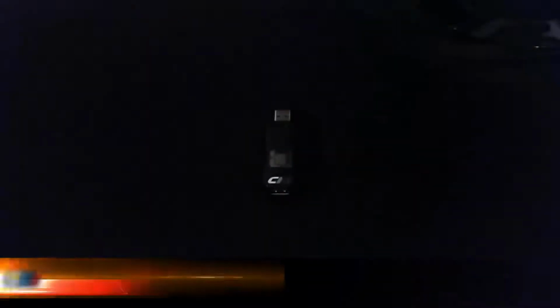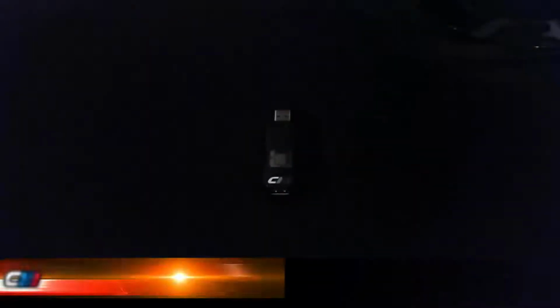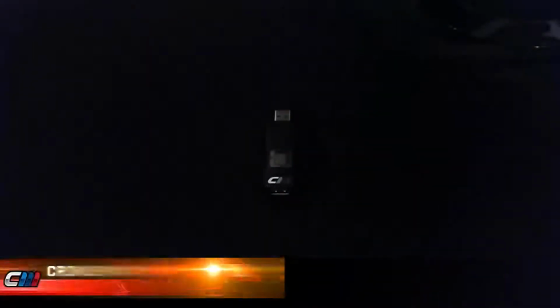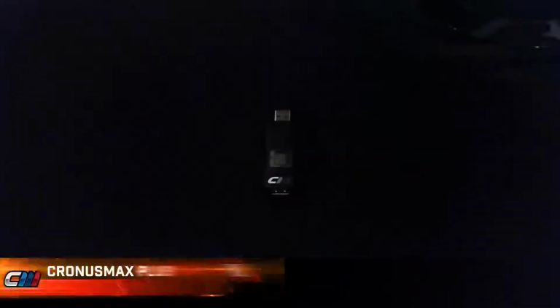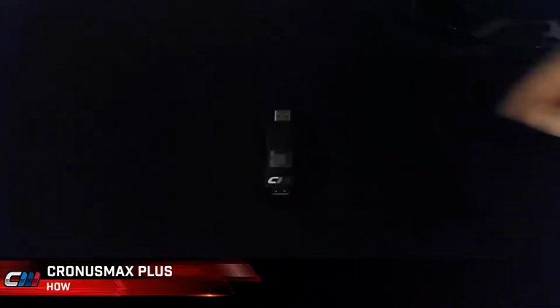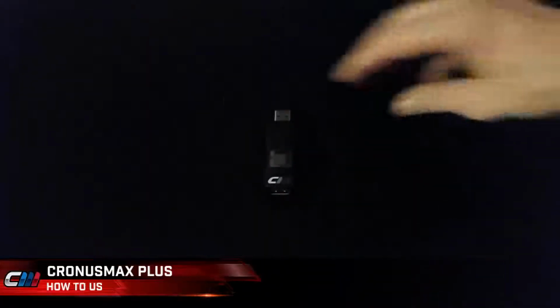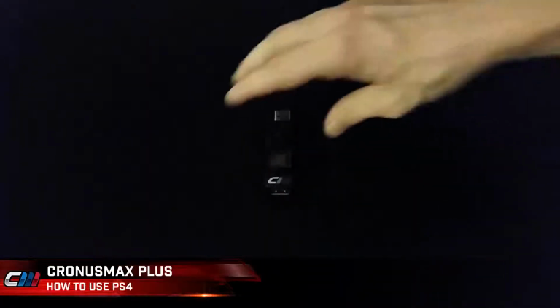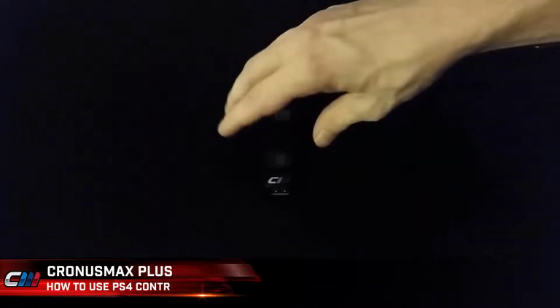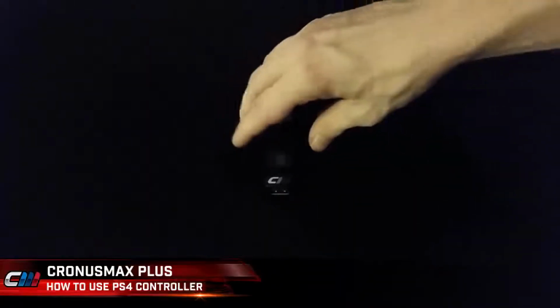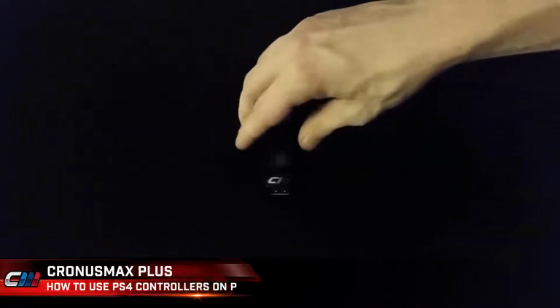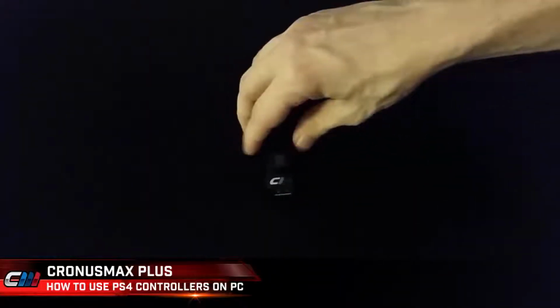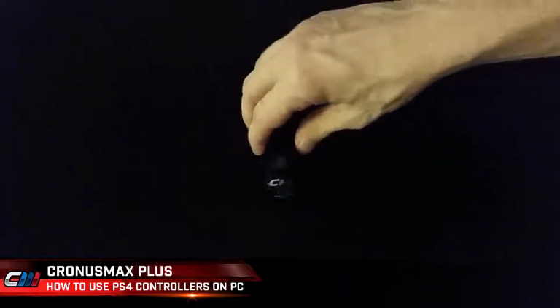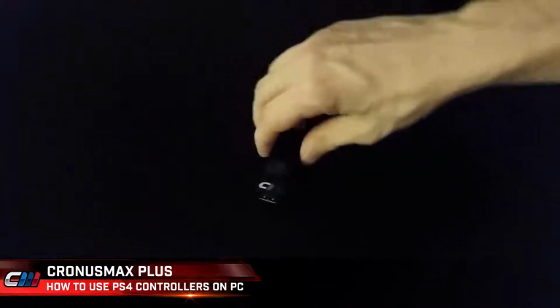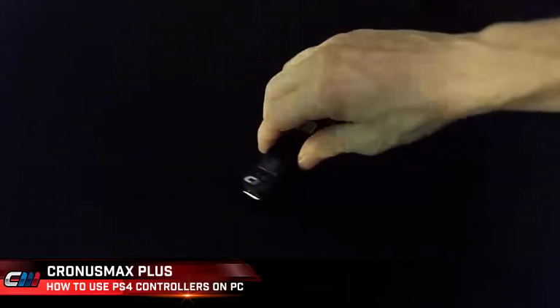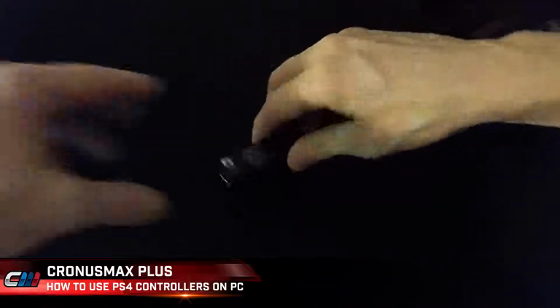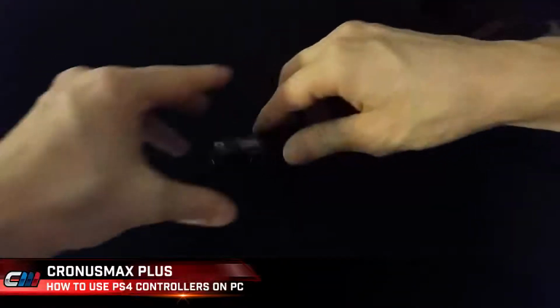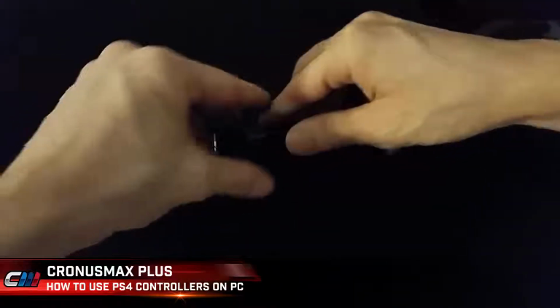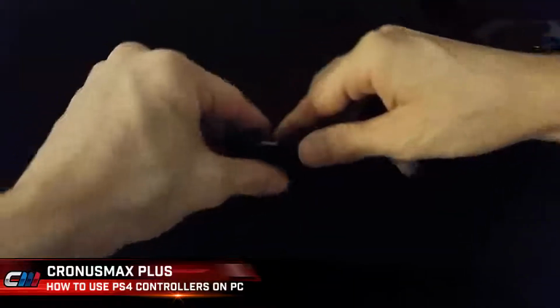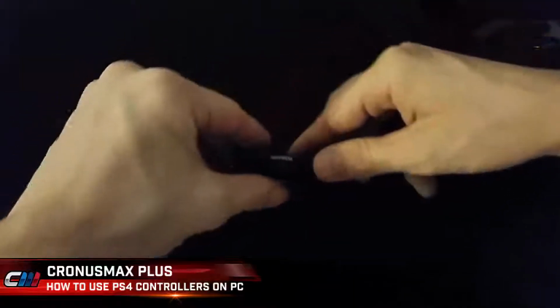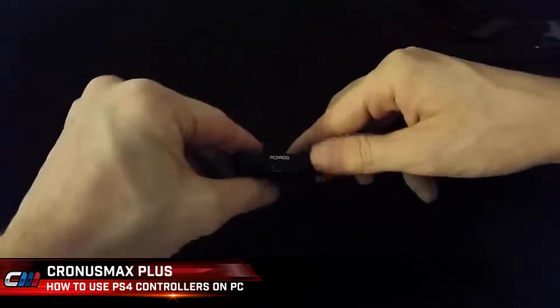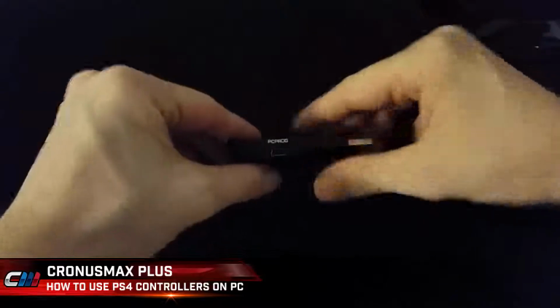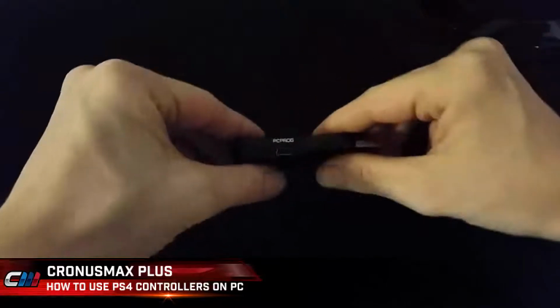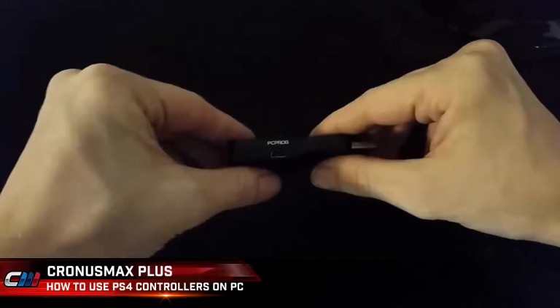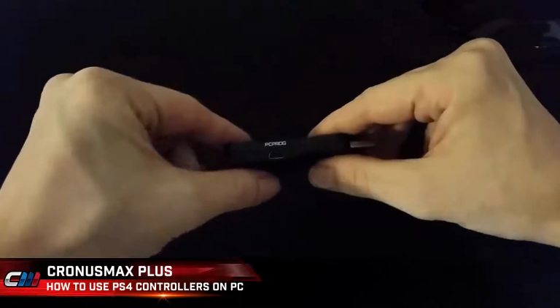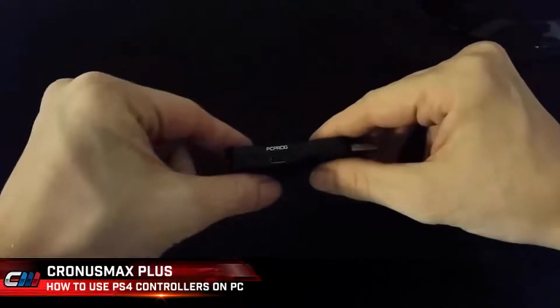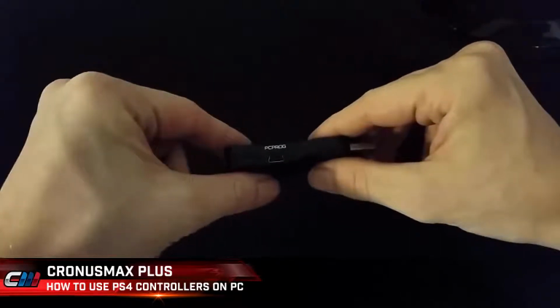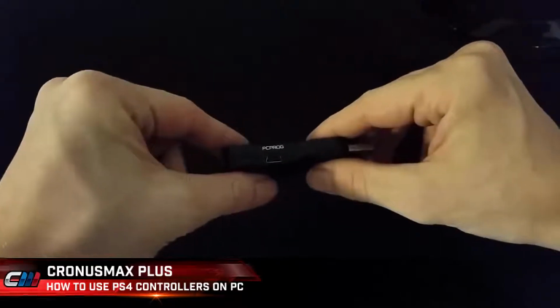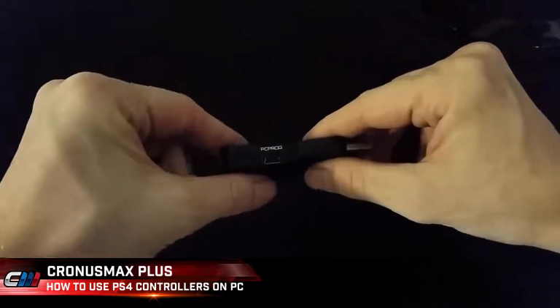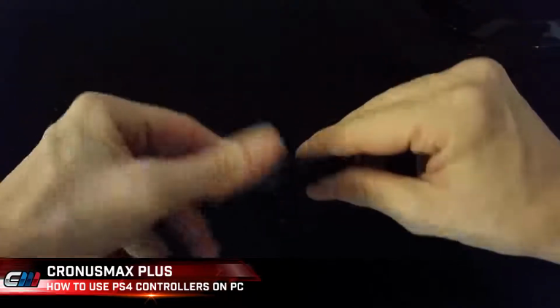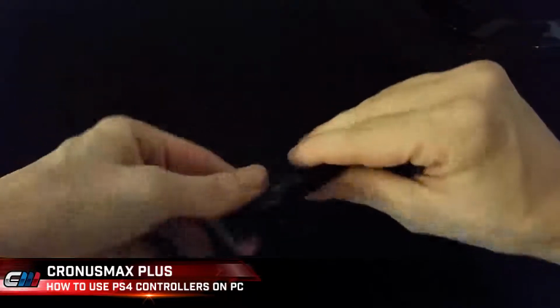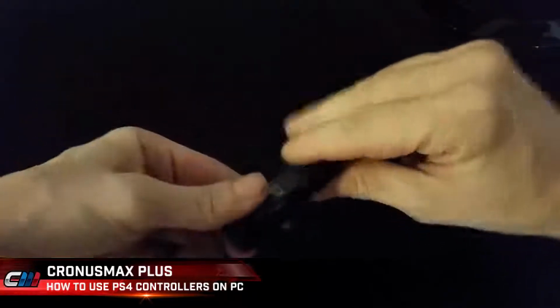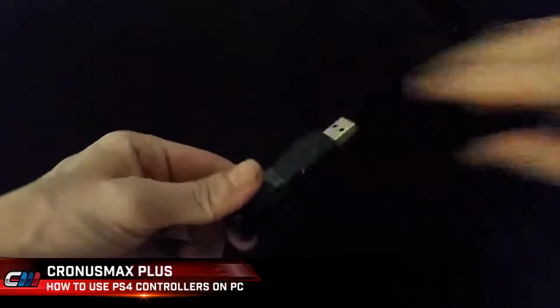First you'll want to connect the Kronos Max Plus to your PC through the PC program port located on the side of the unit.